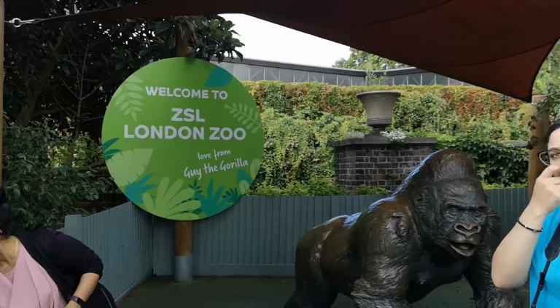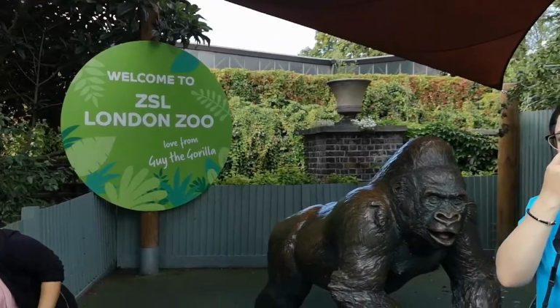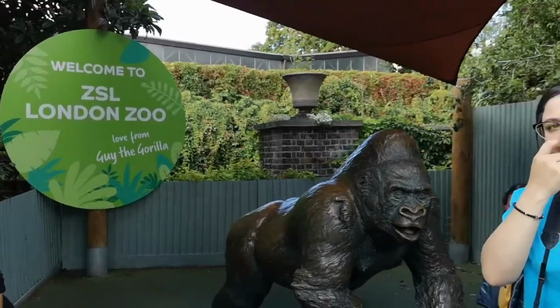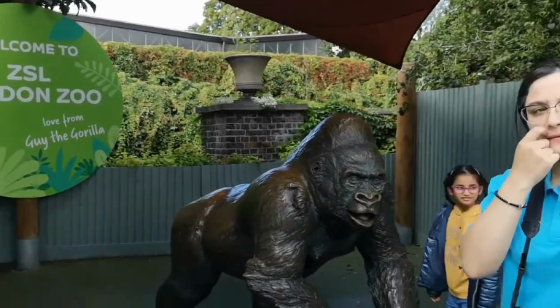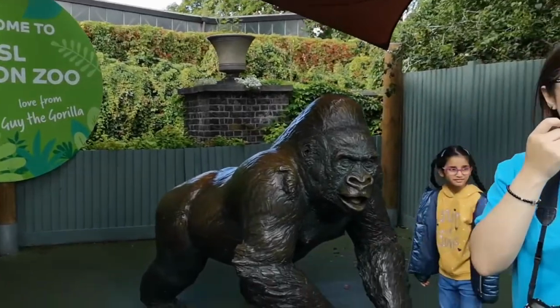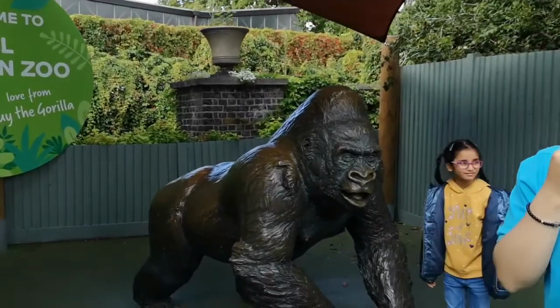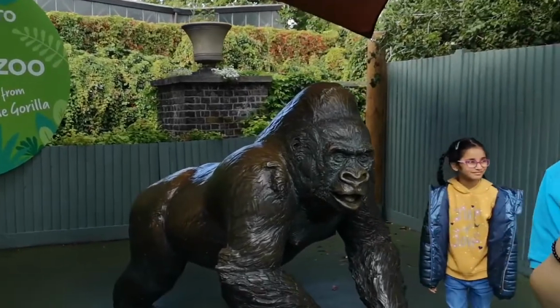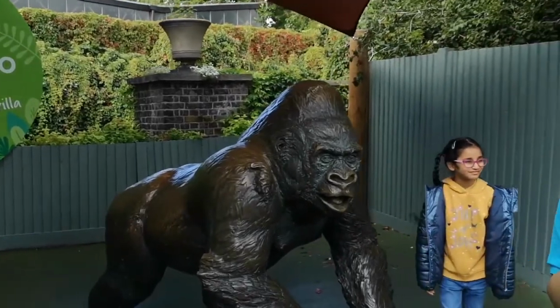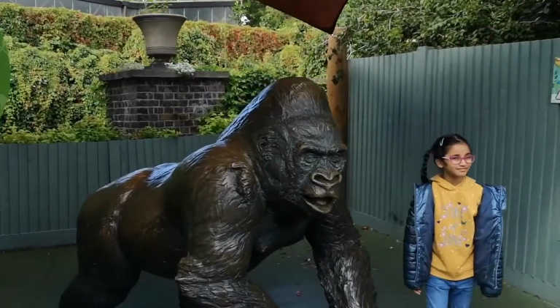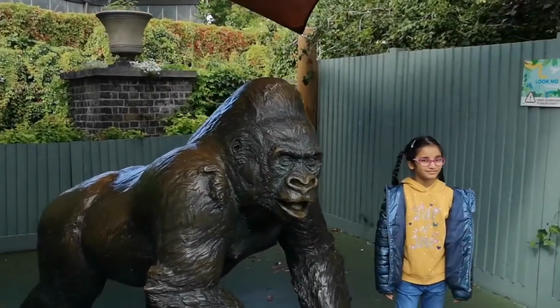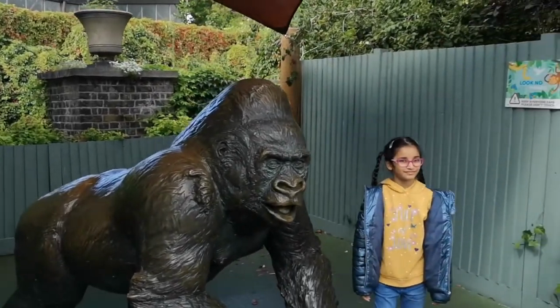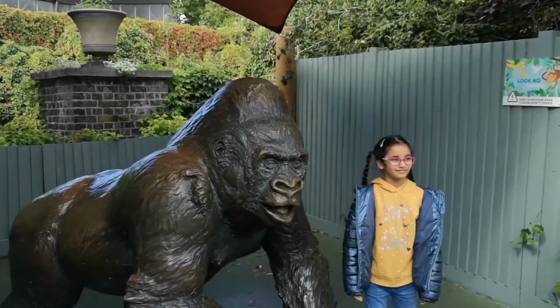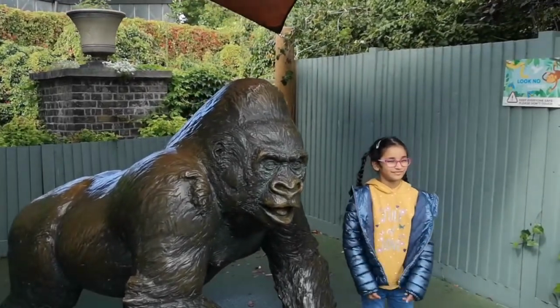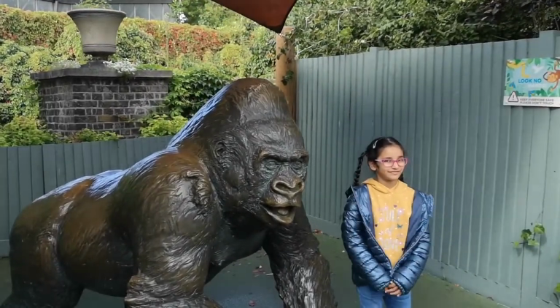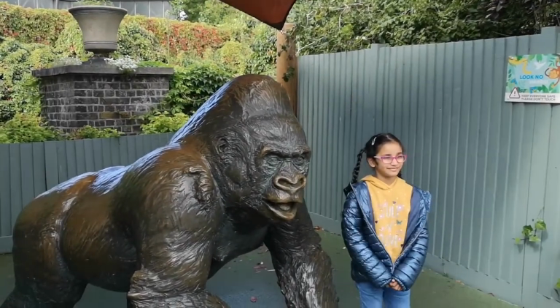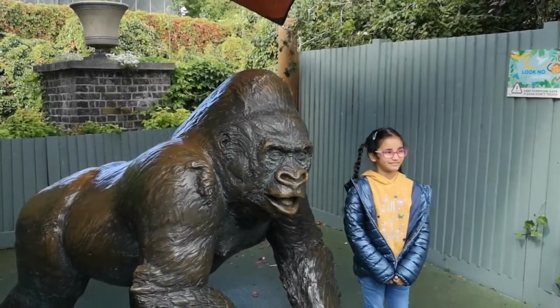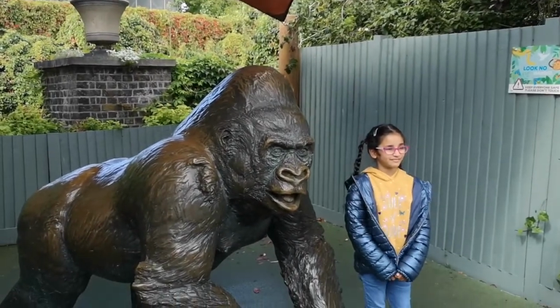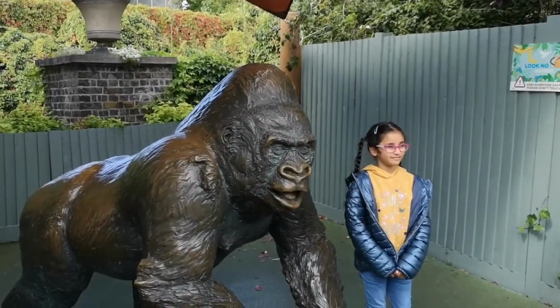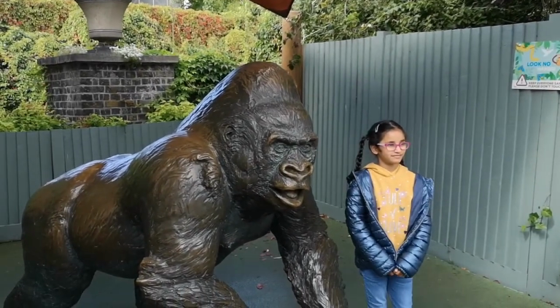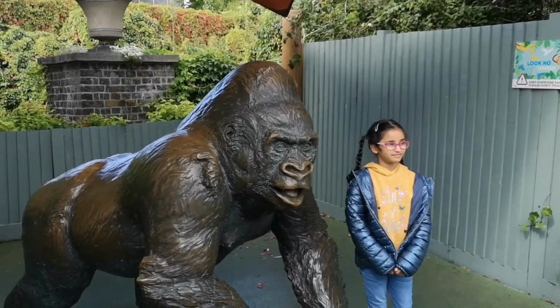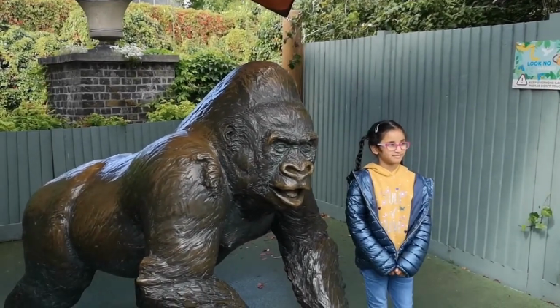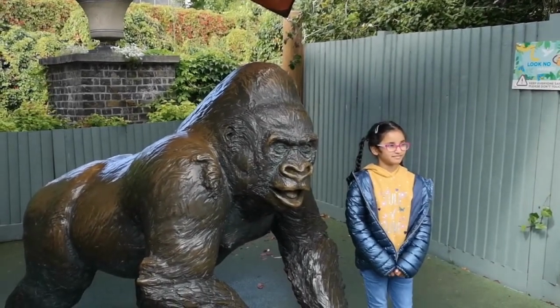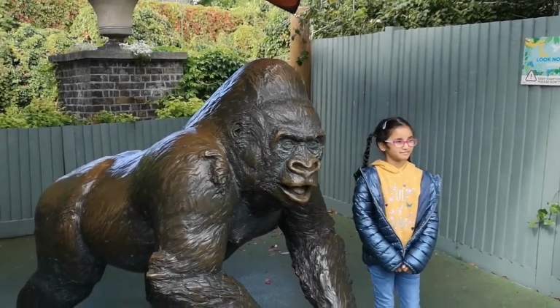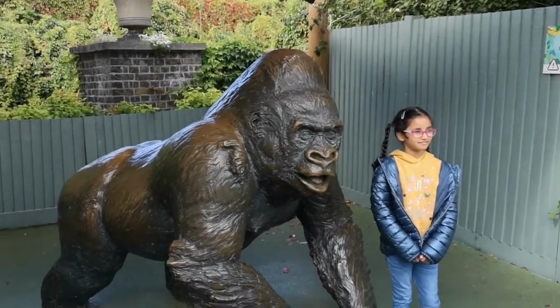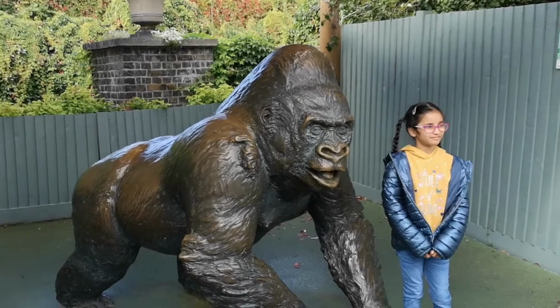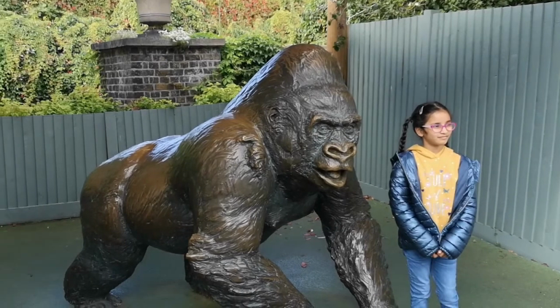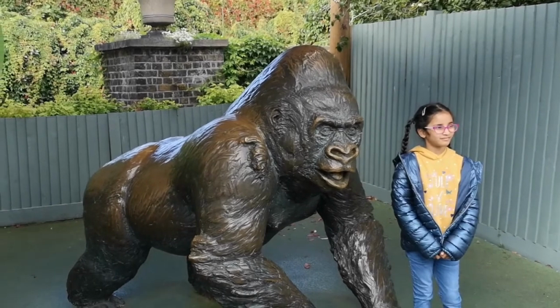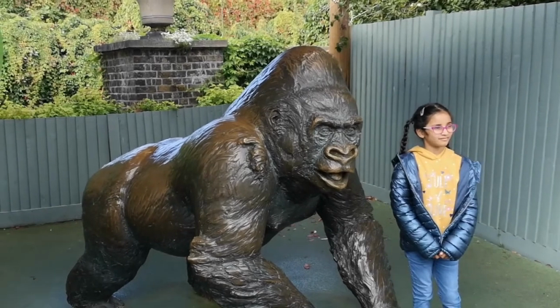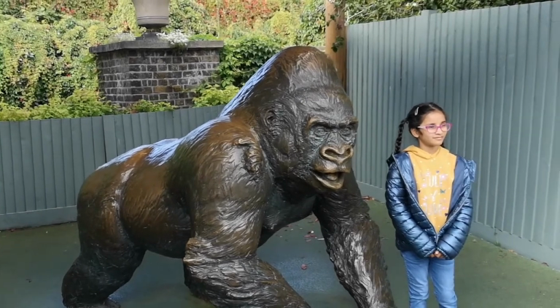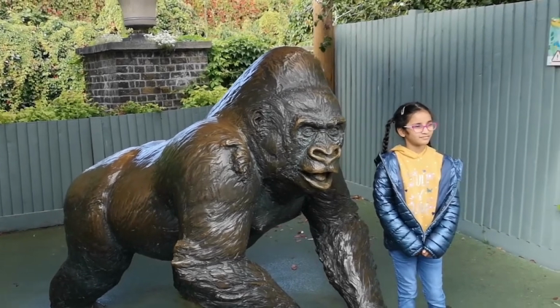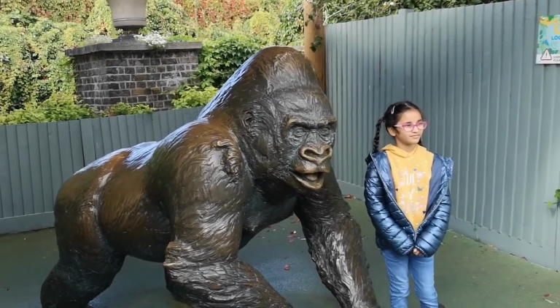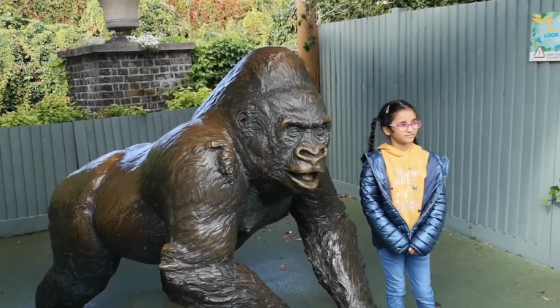Hi guys, now we're in the London Zoo and today I'm showing the London Zoo in my vlog.